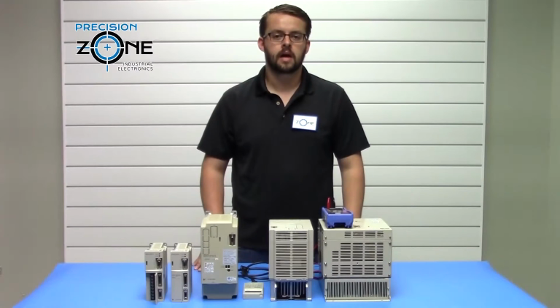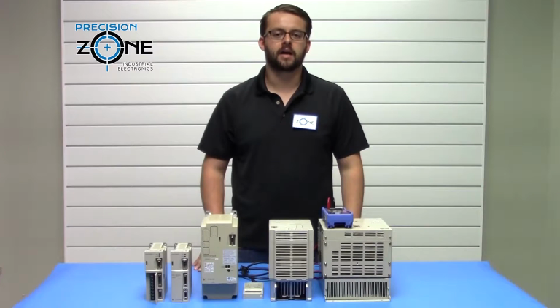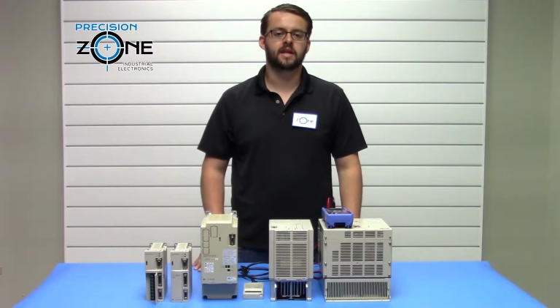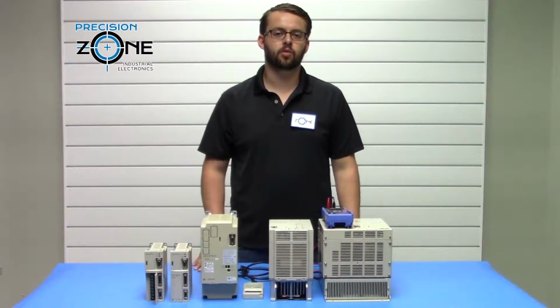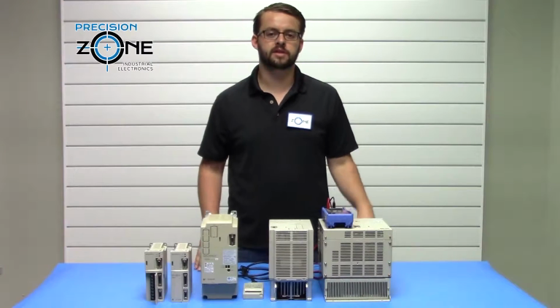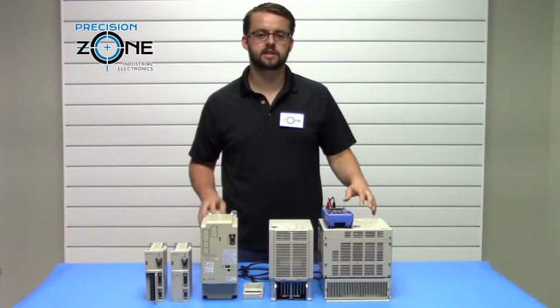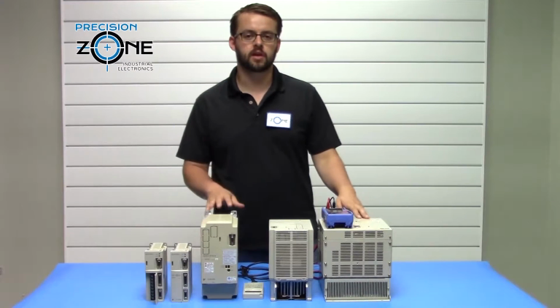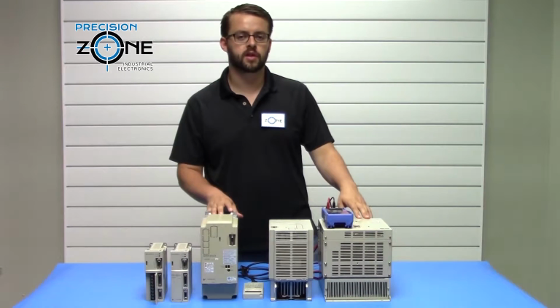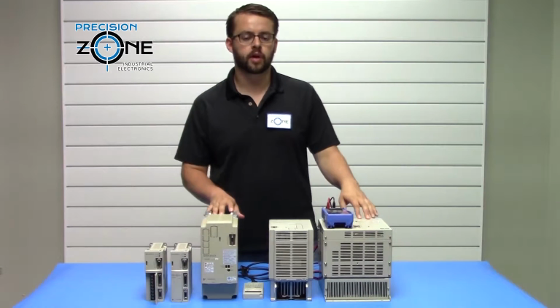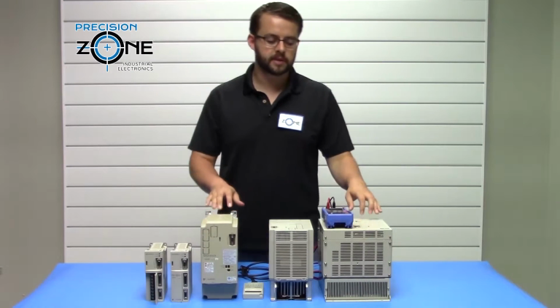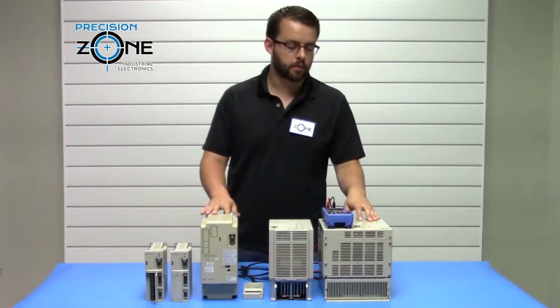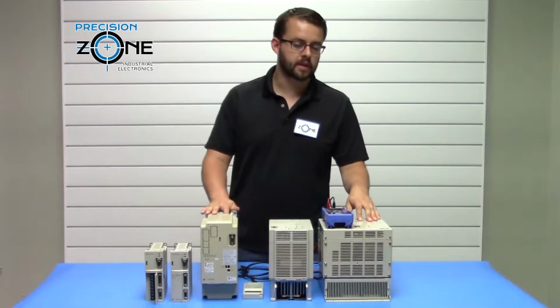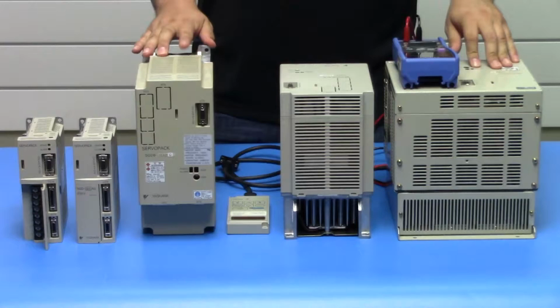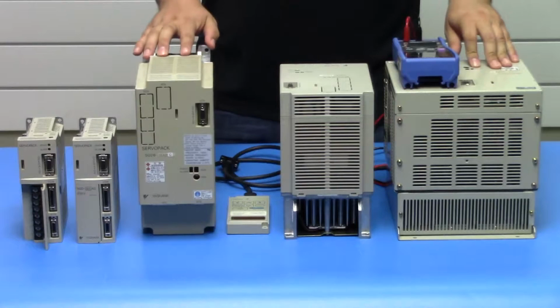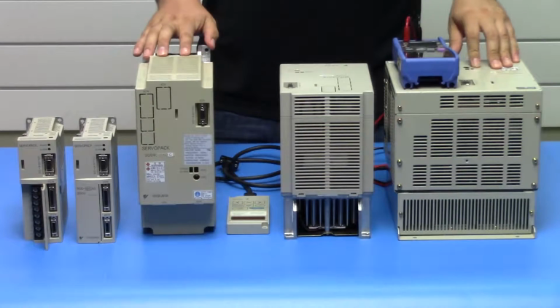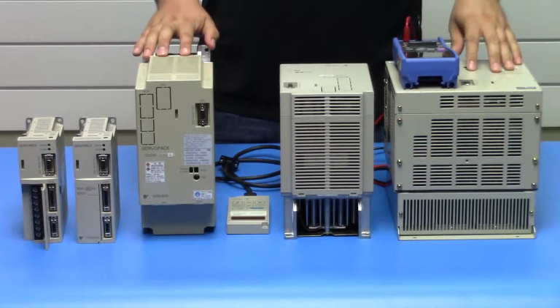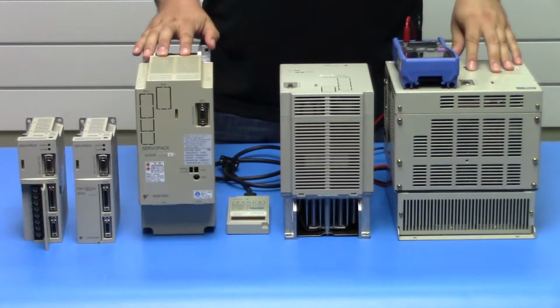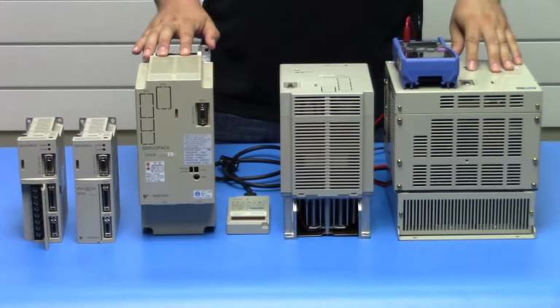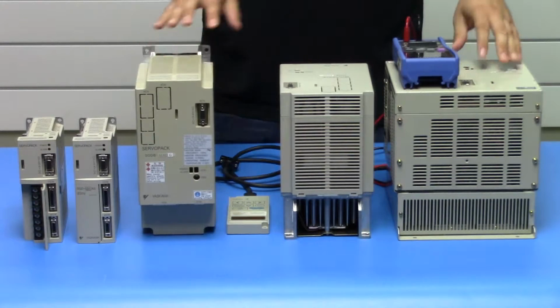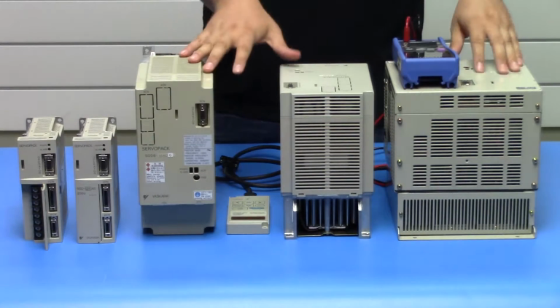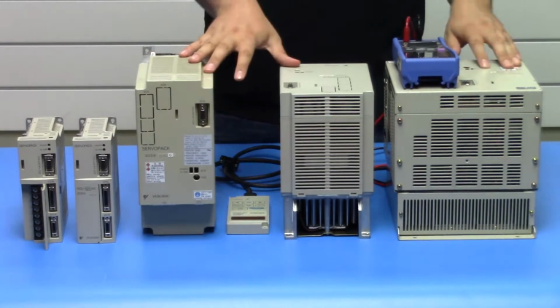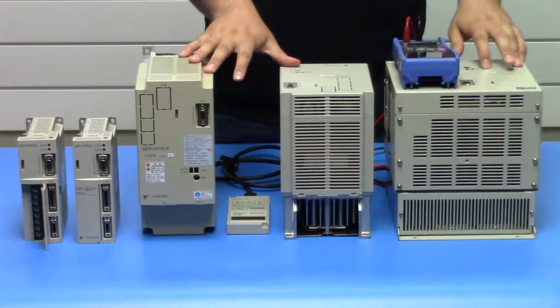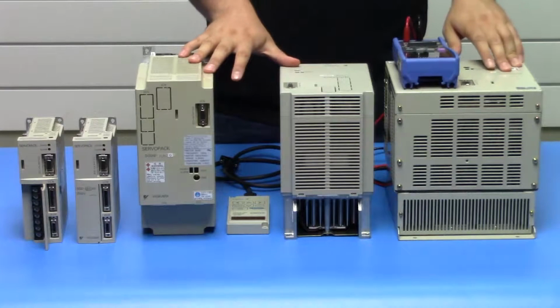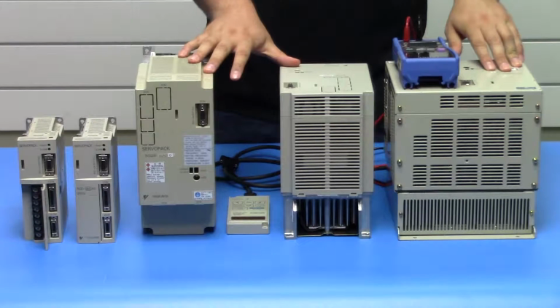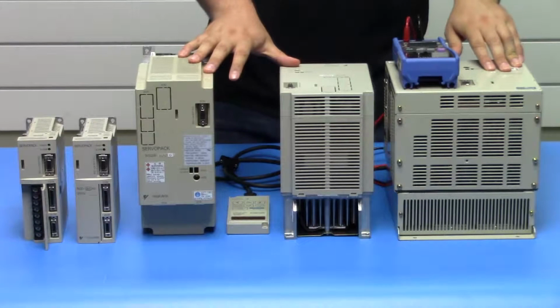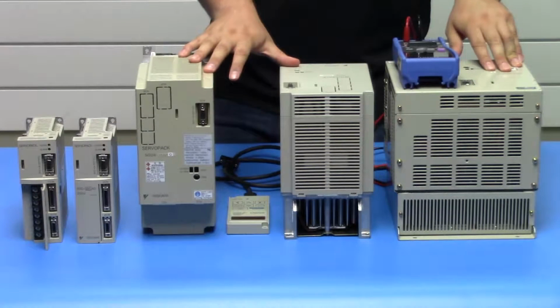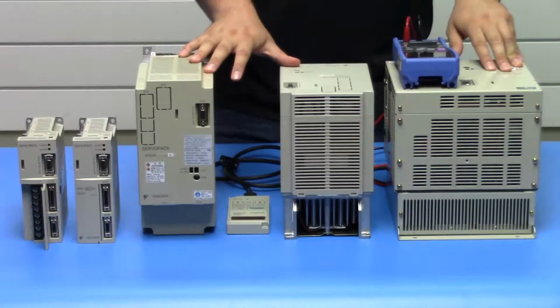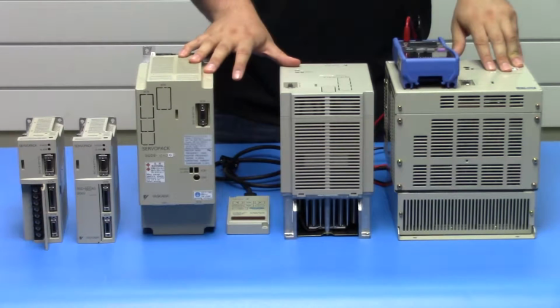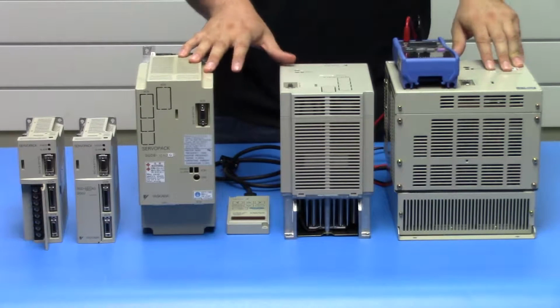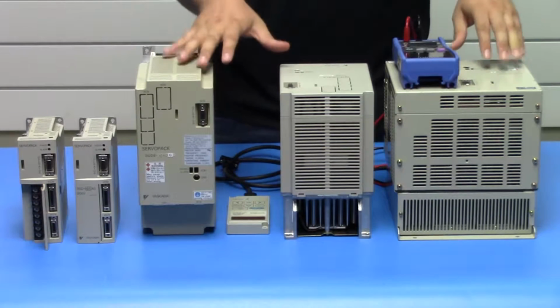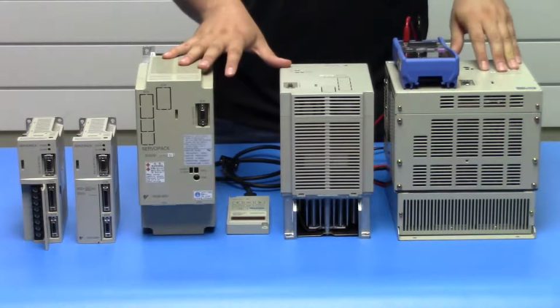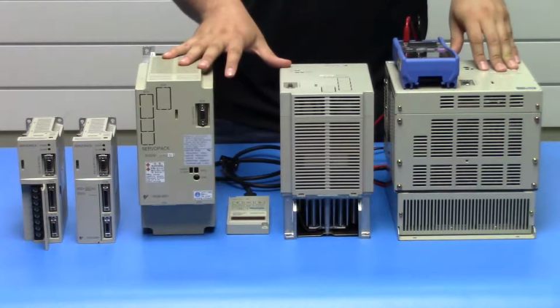Hi, it's David with Precision Tone. Today we're going to be talking about the Yaskawa Sigma 1 Series Servo Packs SGD, SGDA, and SGD-B.